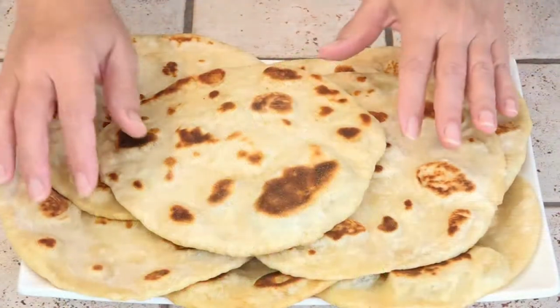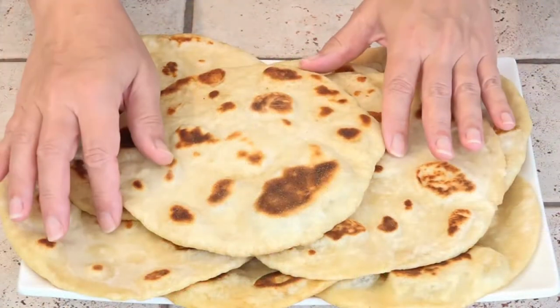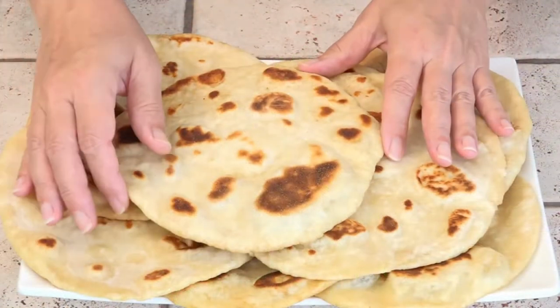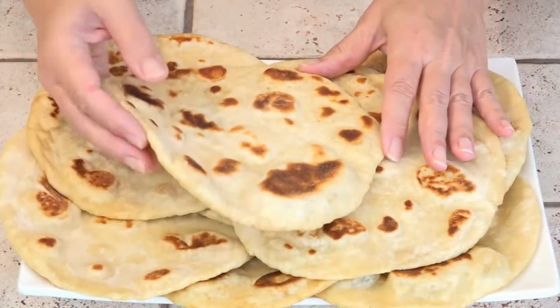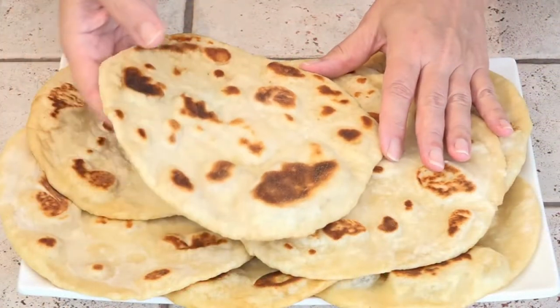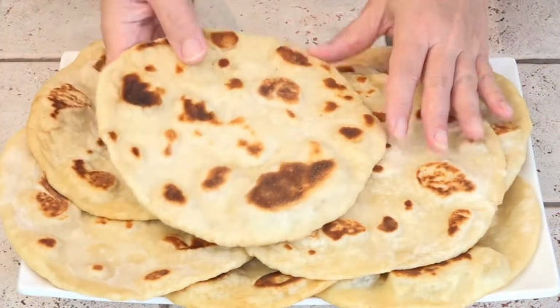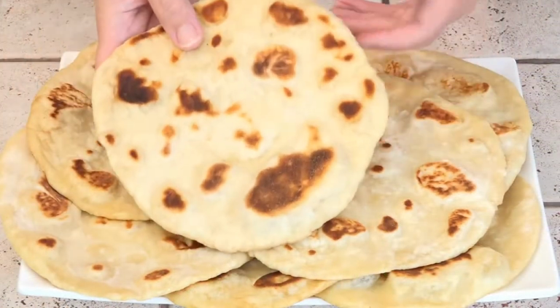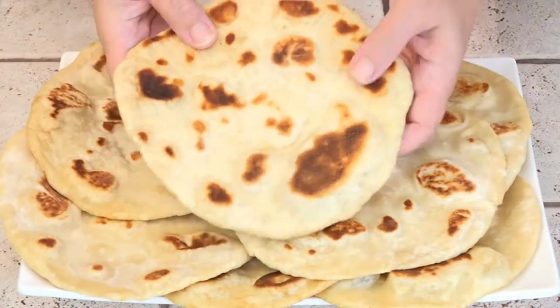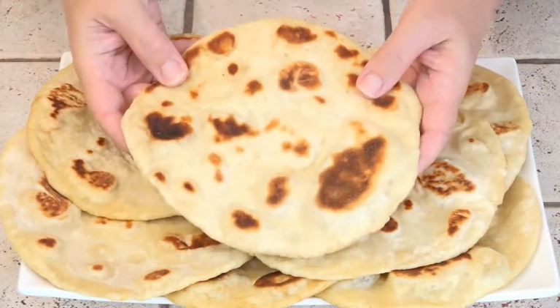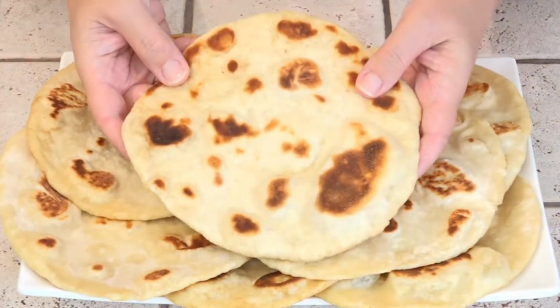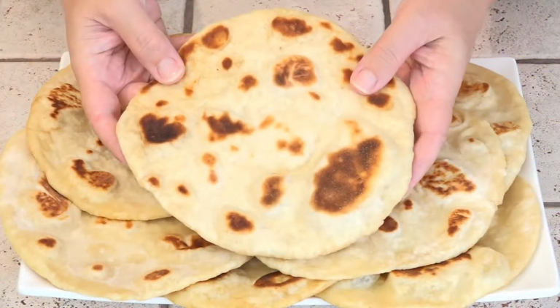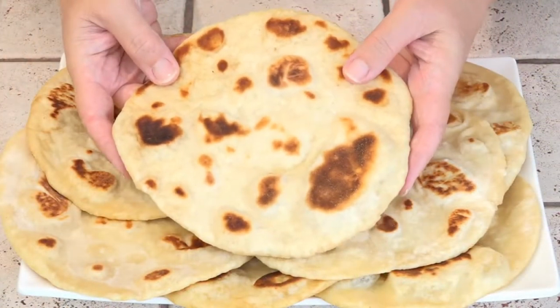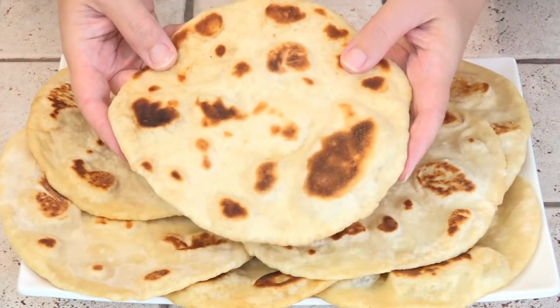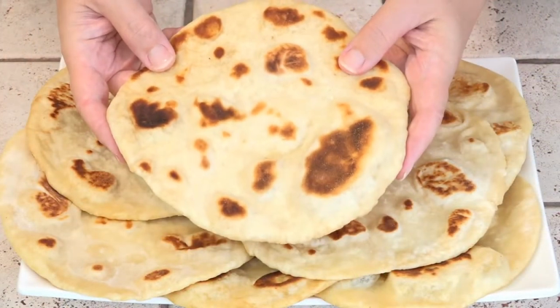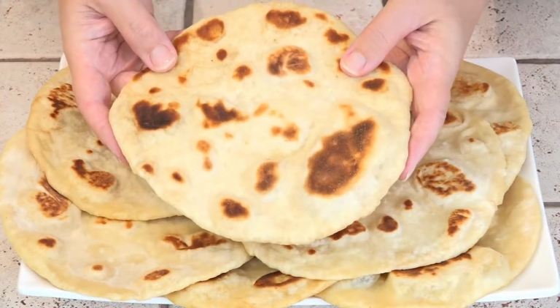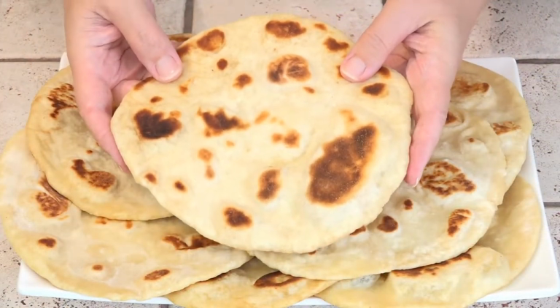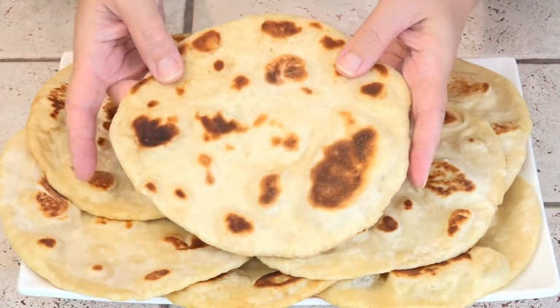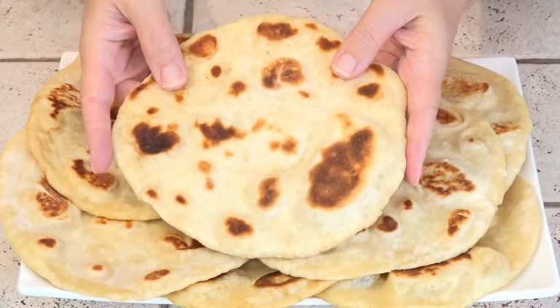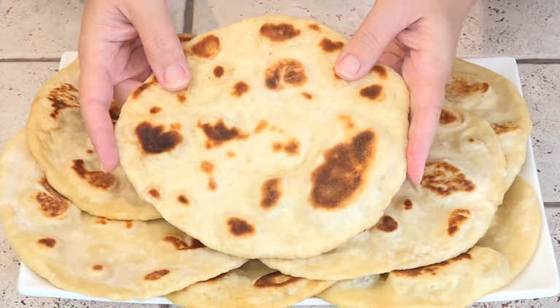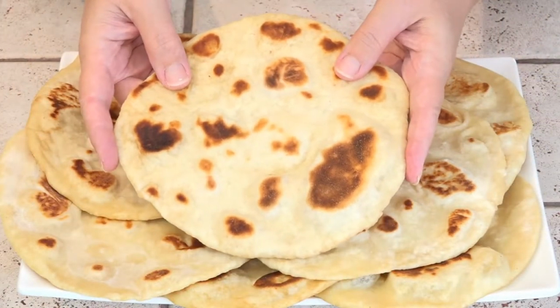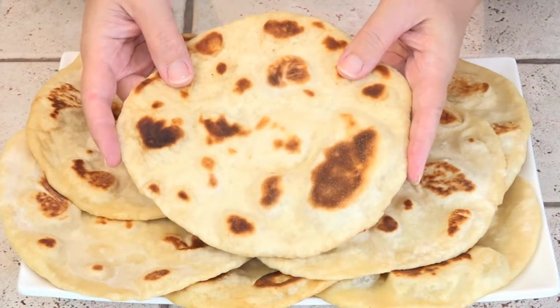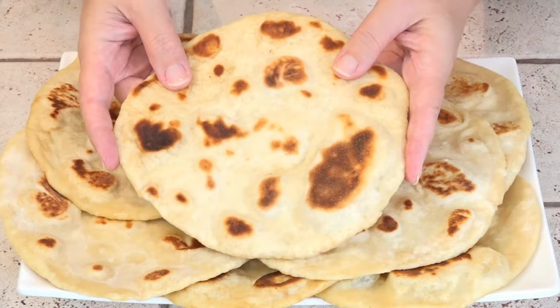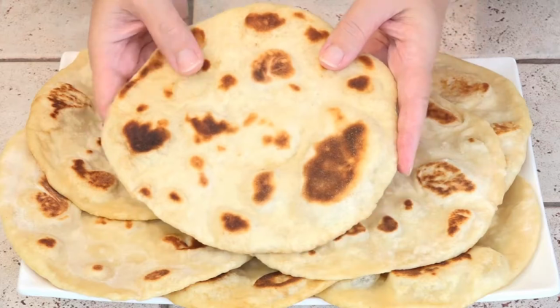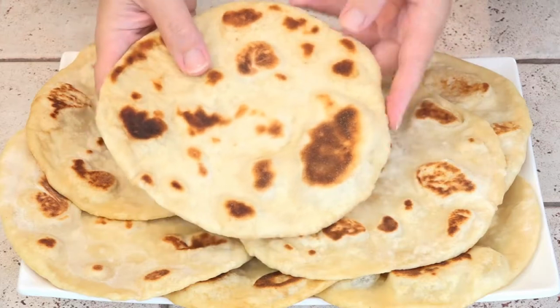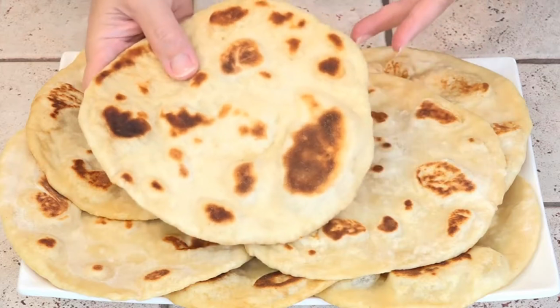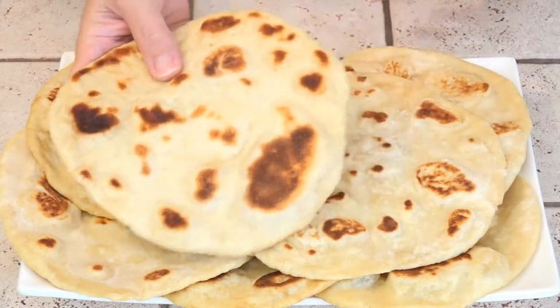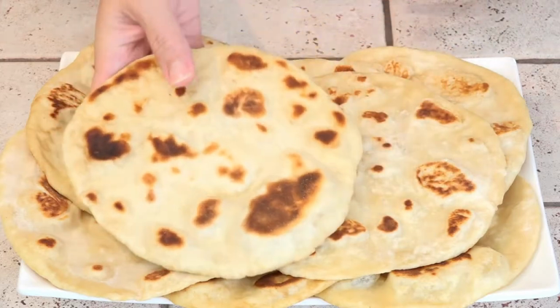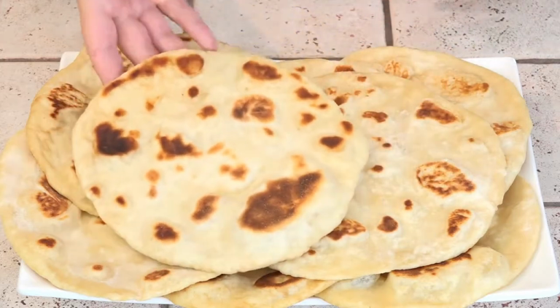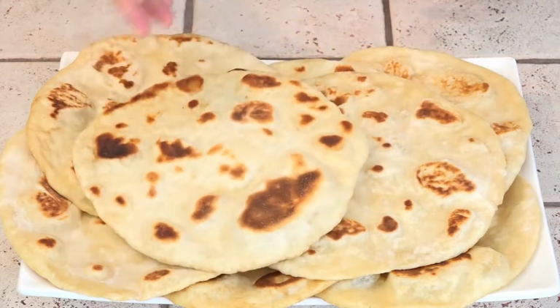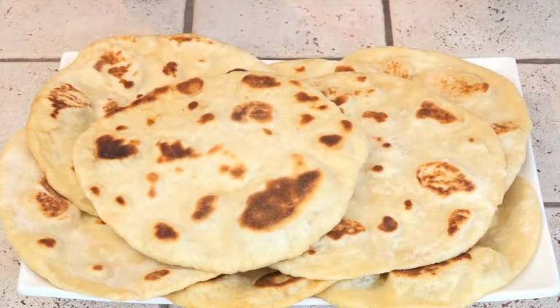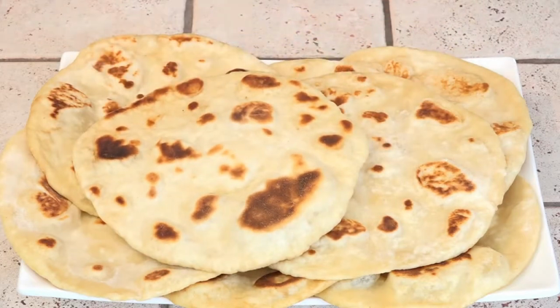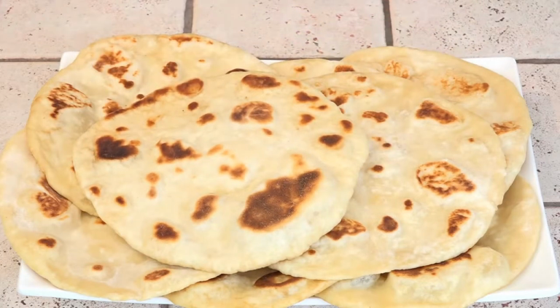I did make an entire recipe of our flatbread, but I only rolled it about seven and a half inches wide because we don't want it too big for these gyros.